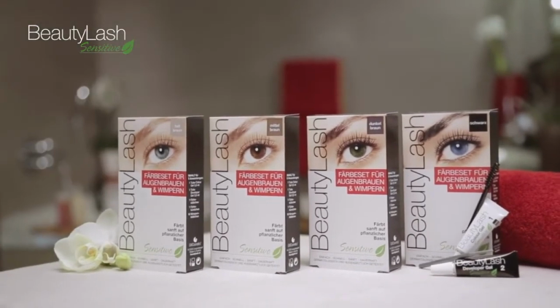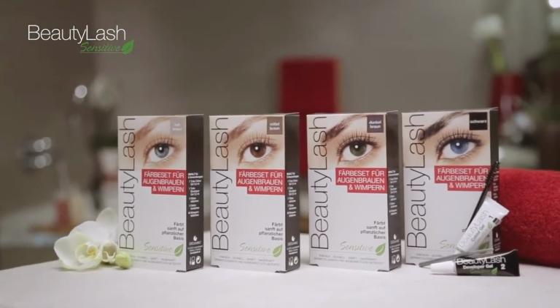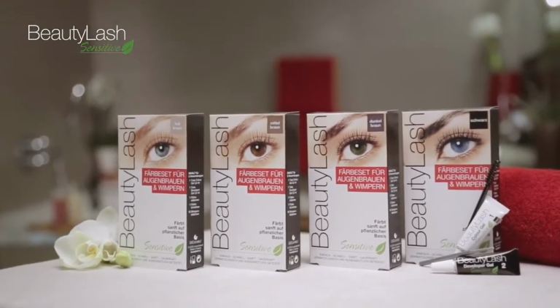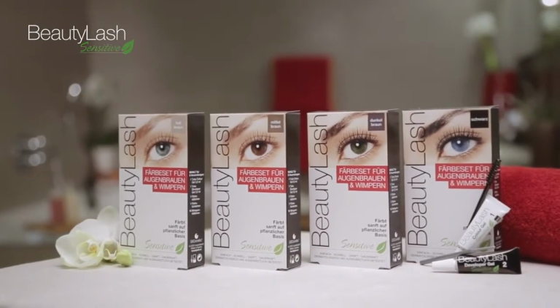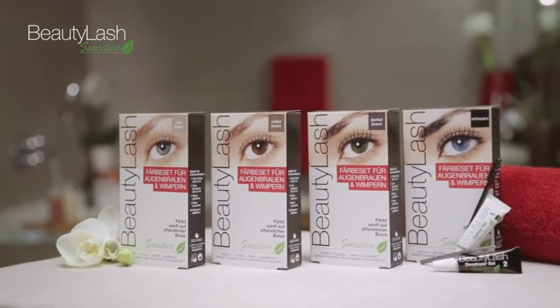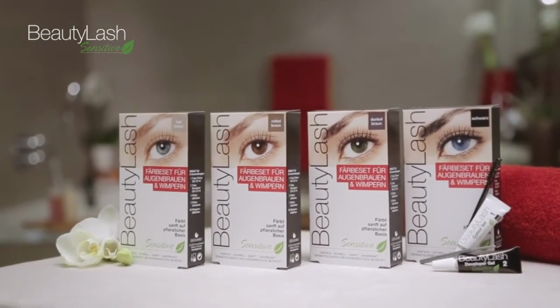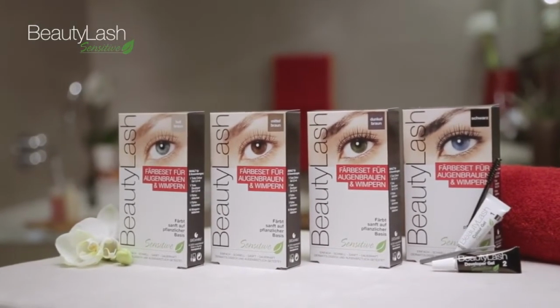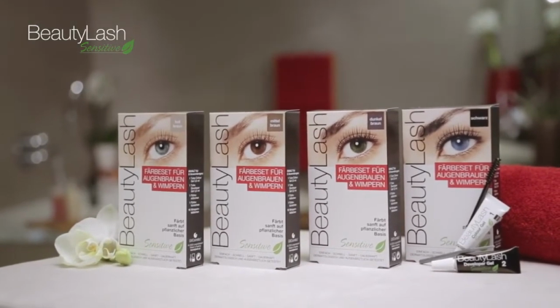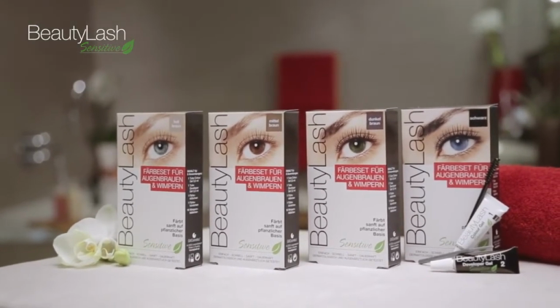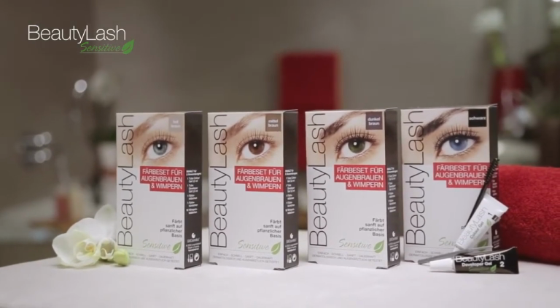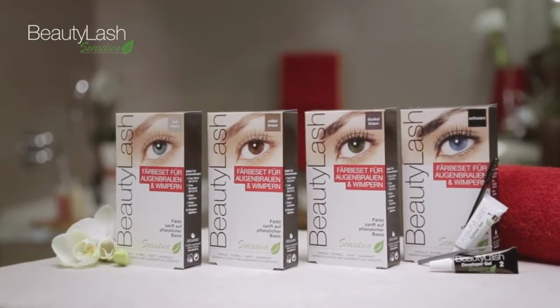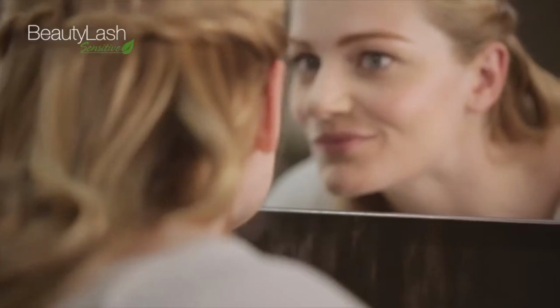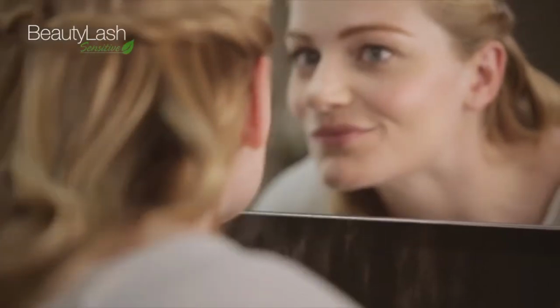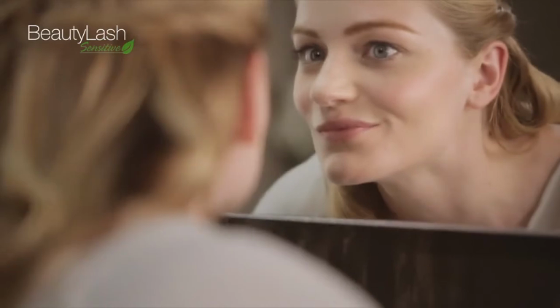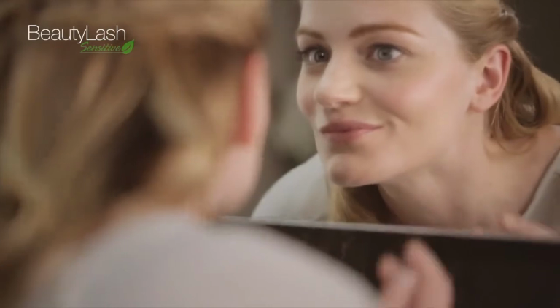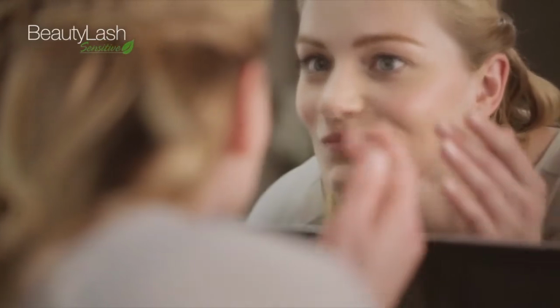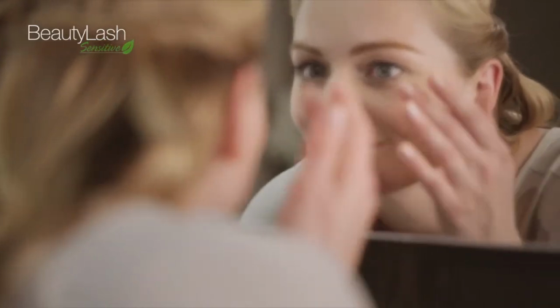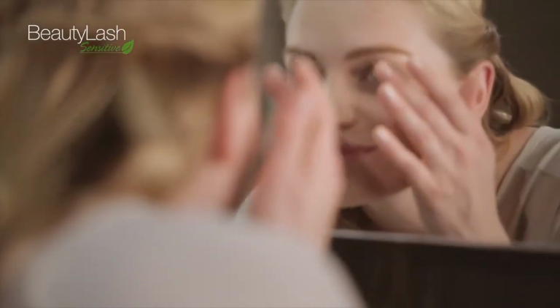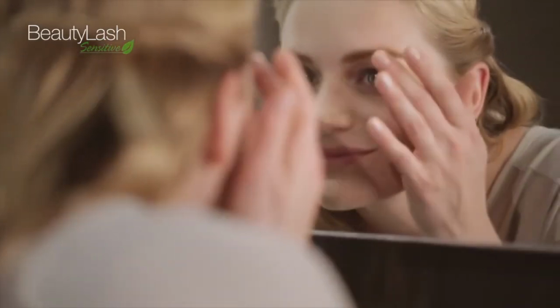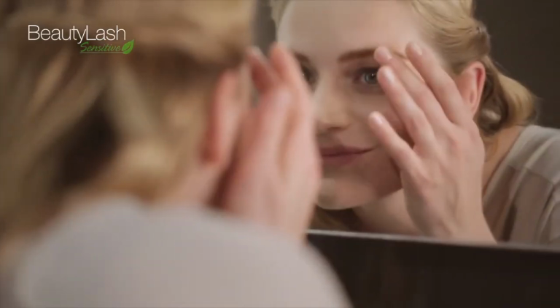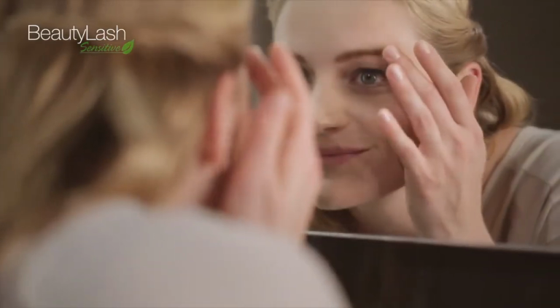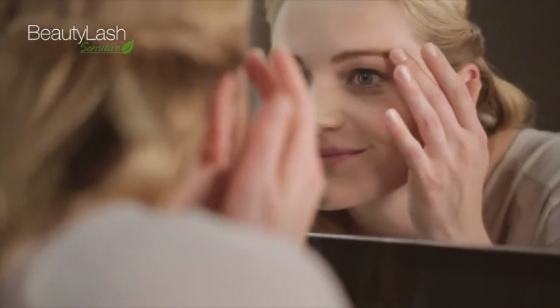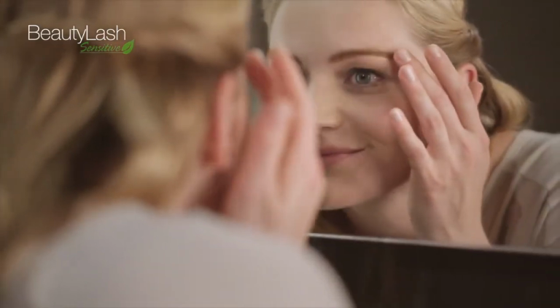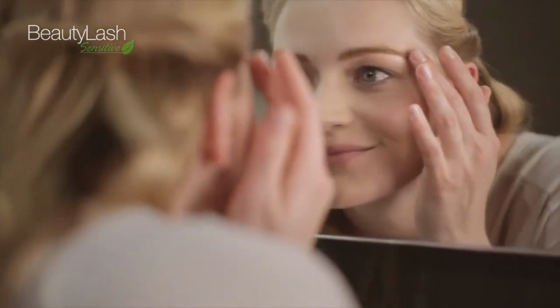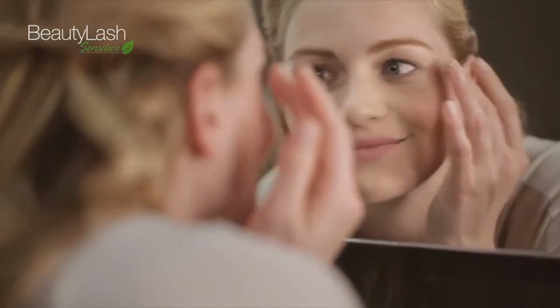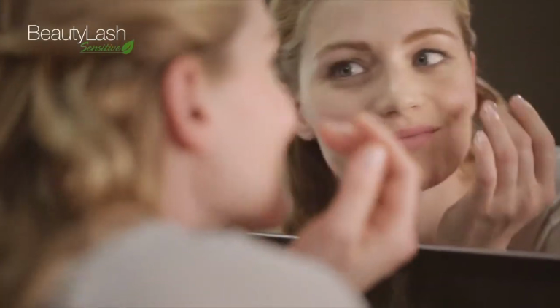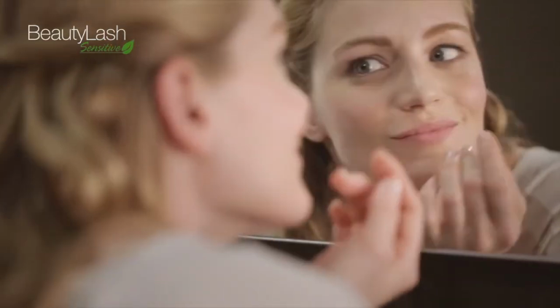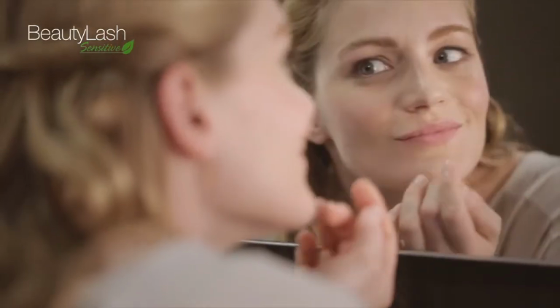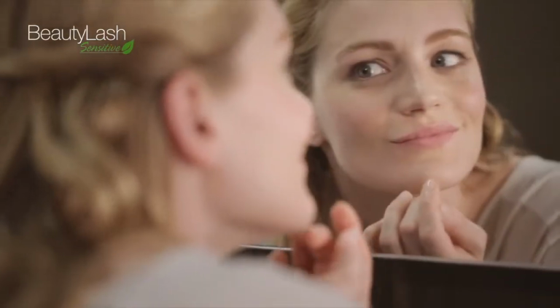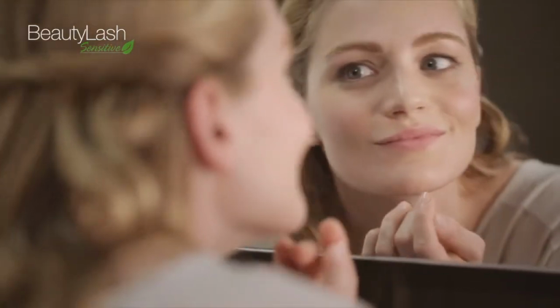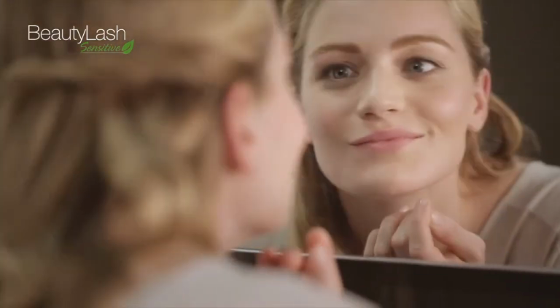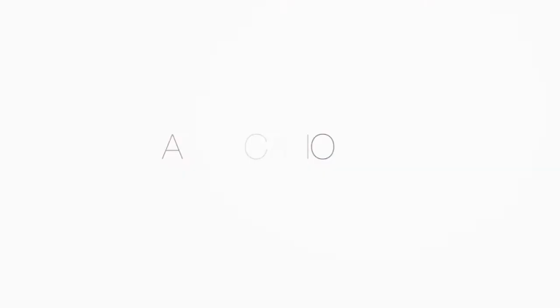Dark, natural, light brown, and black, allowing you to match brows and lashes perfectly to your hair color.